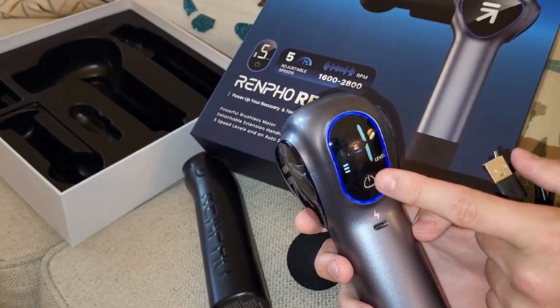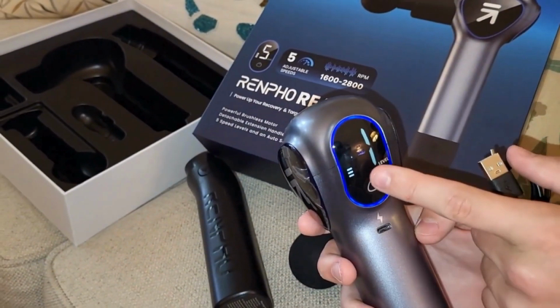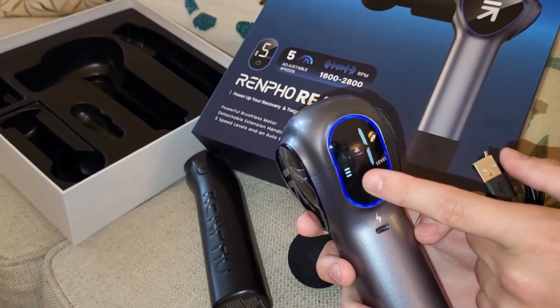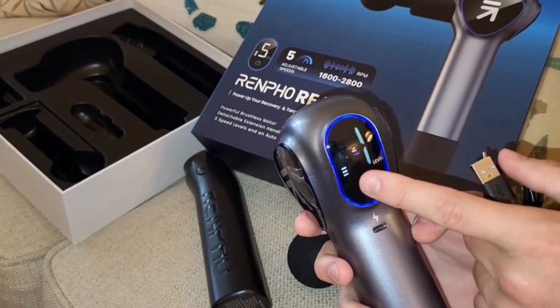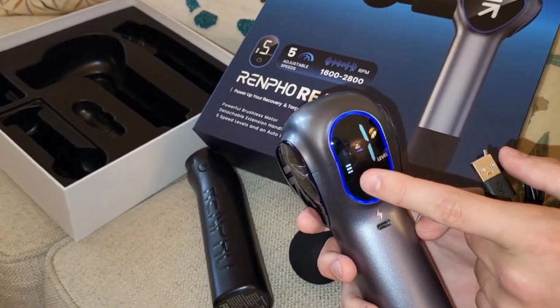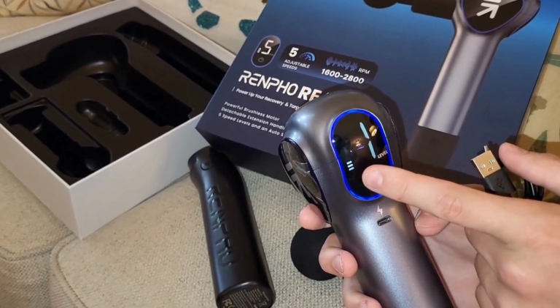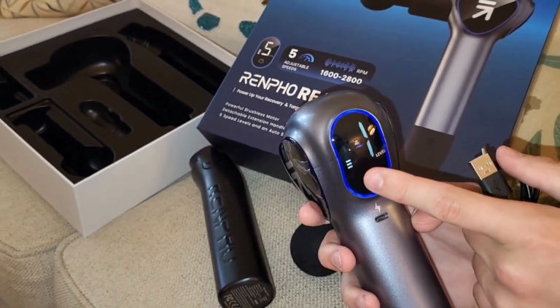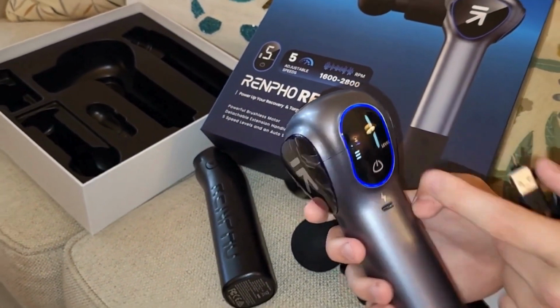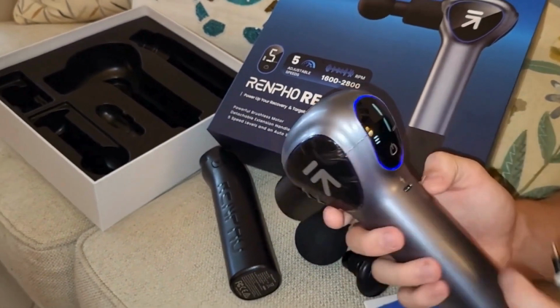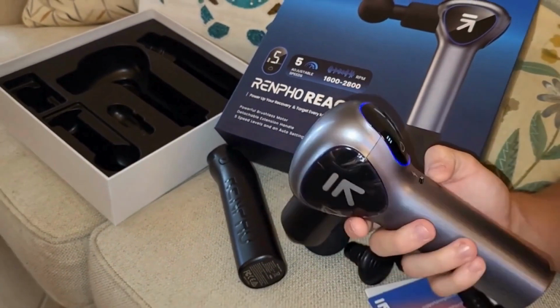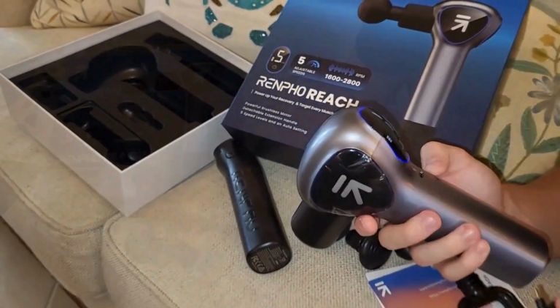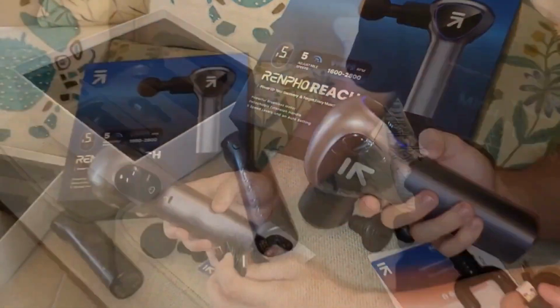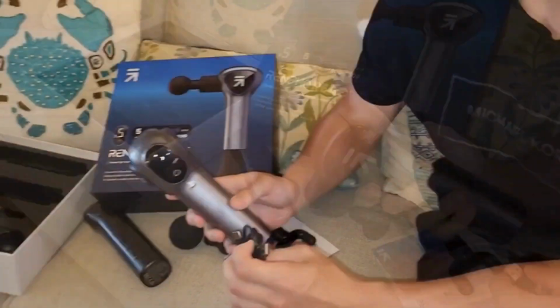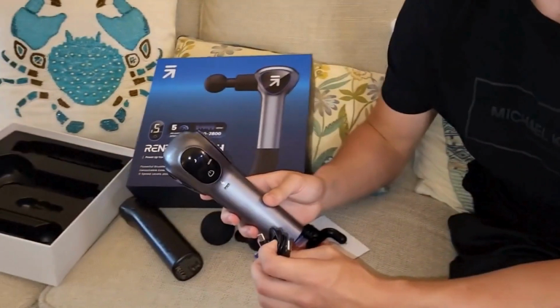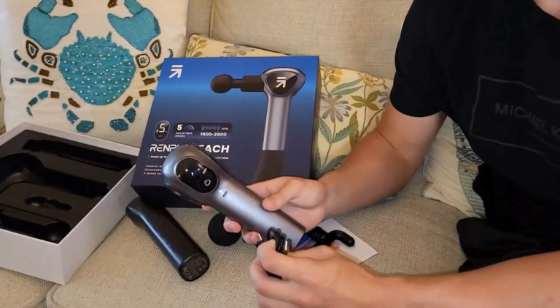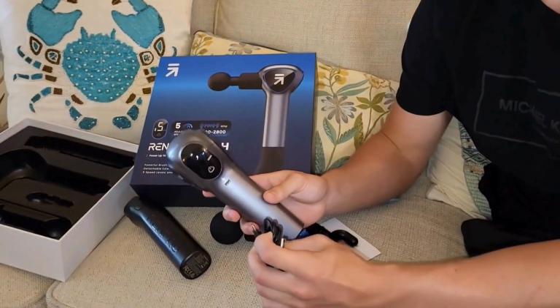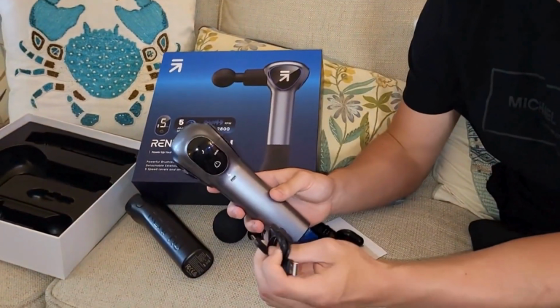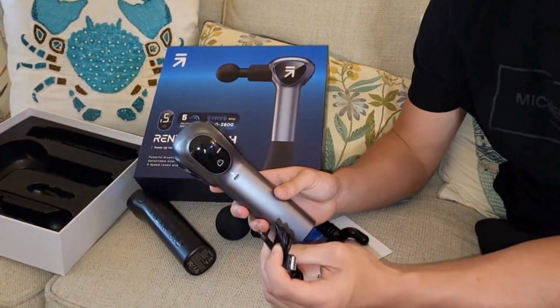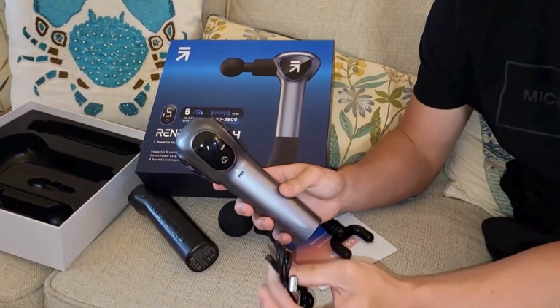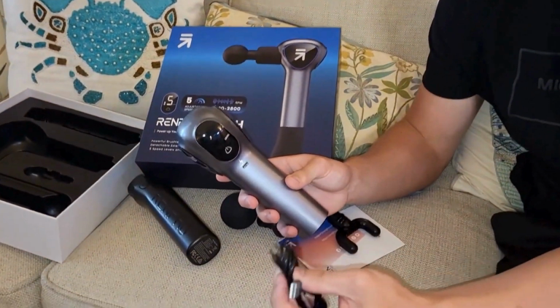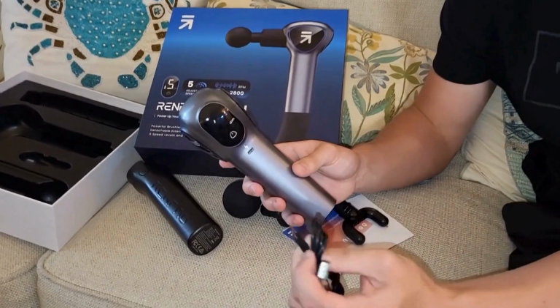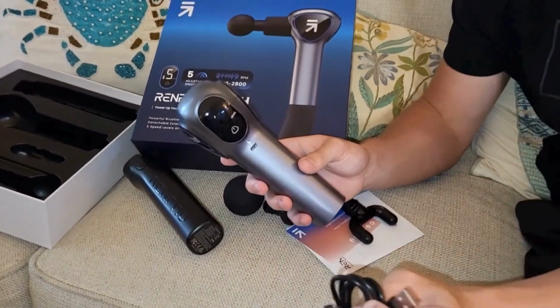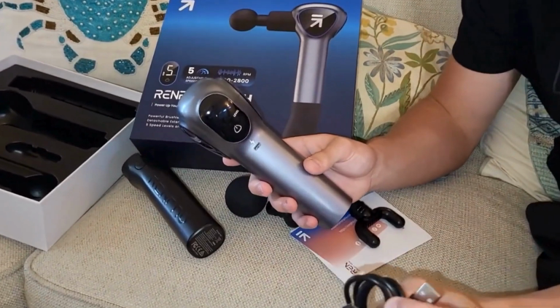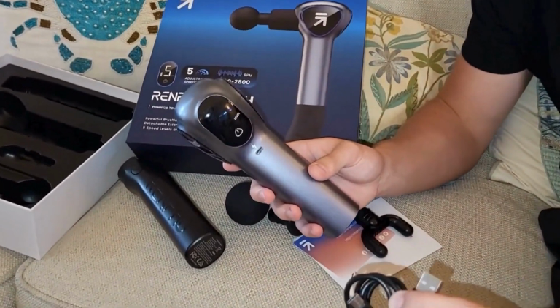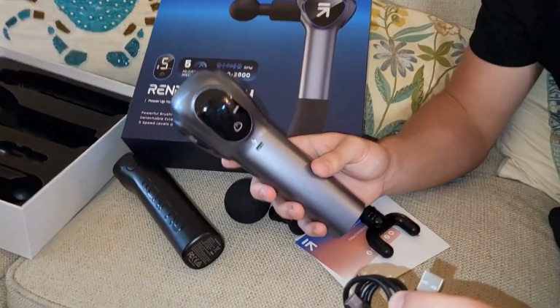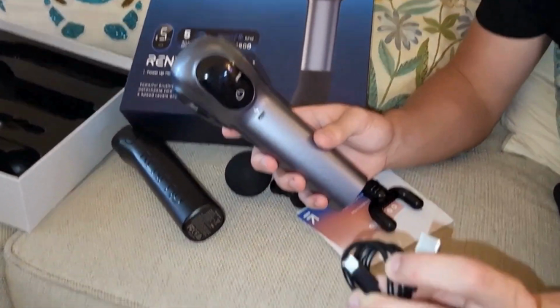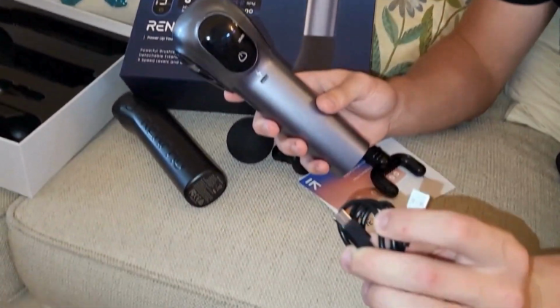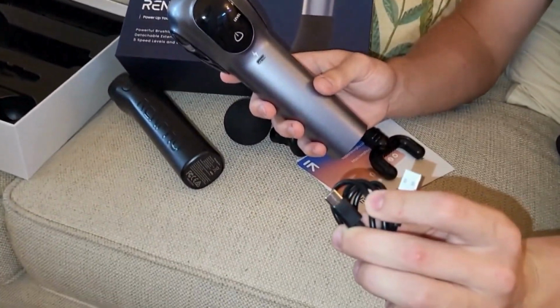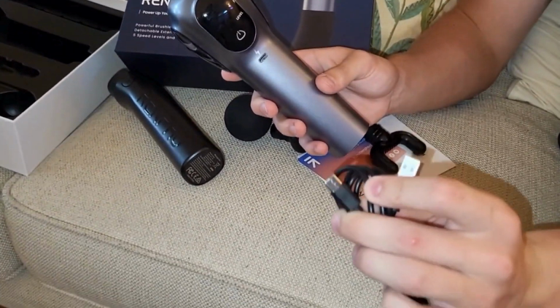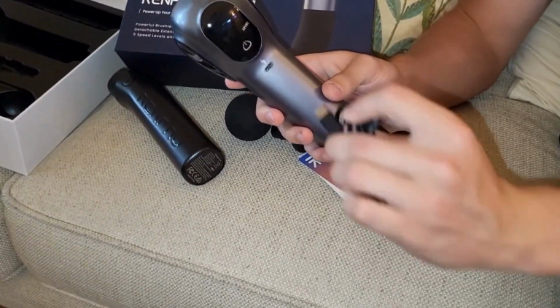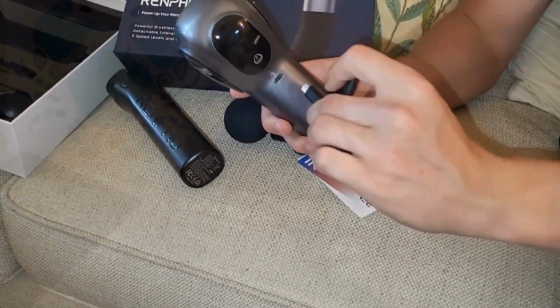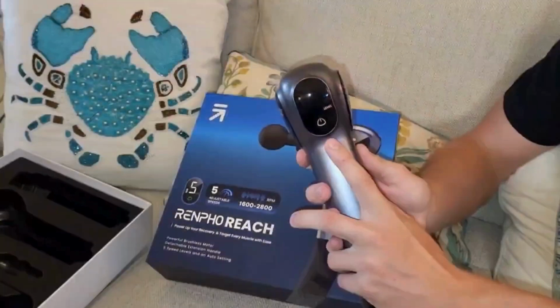When you do have to charge it, the gun is great because it tells you, and it is charged by a C-type charger.